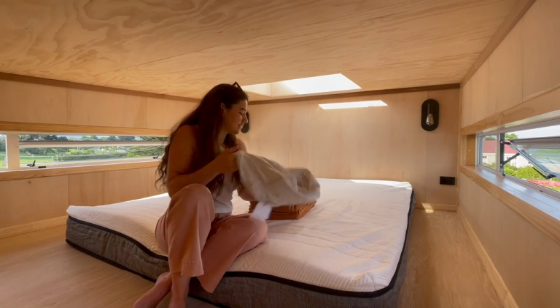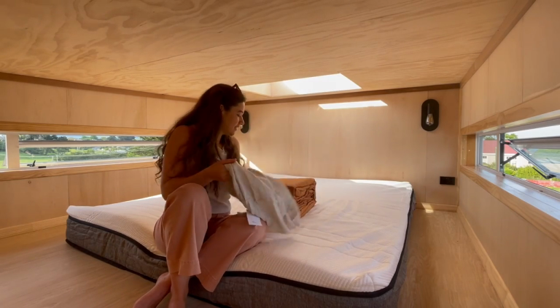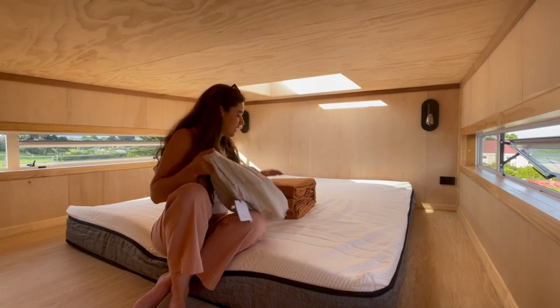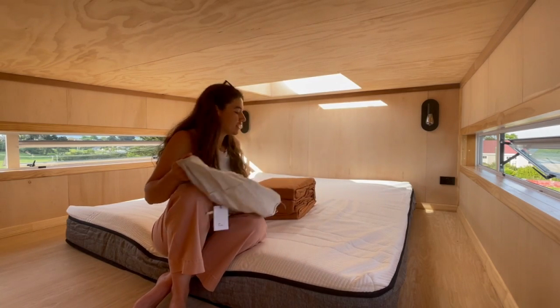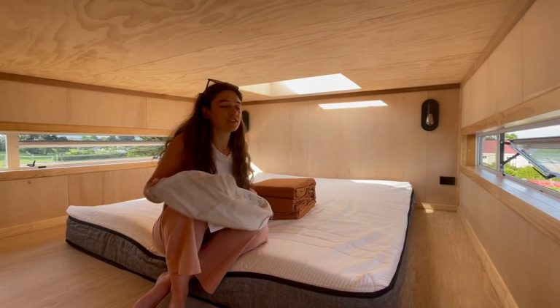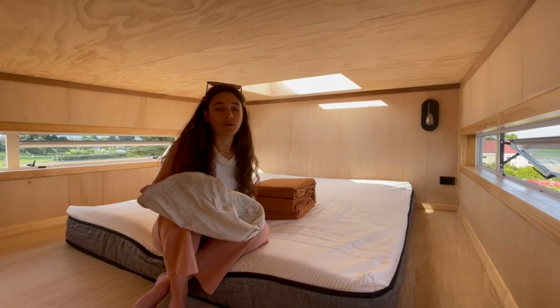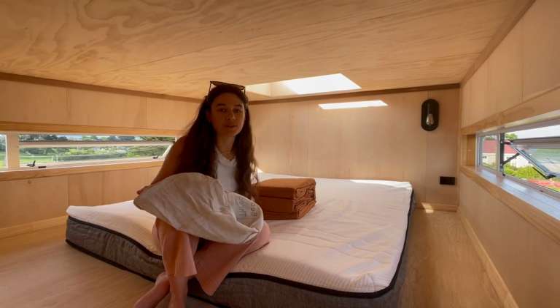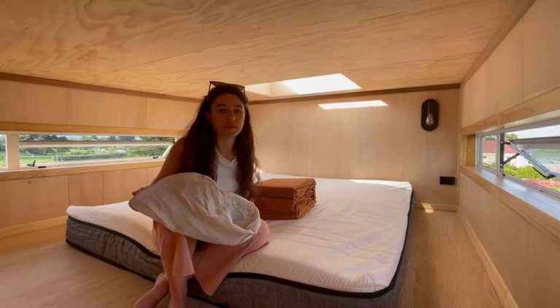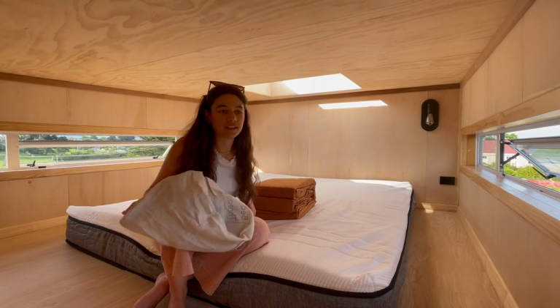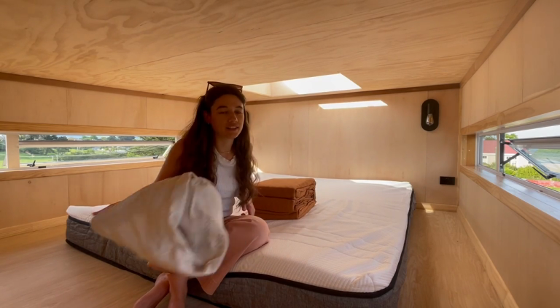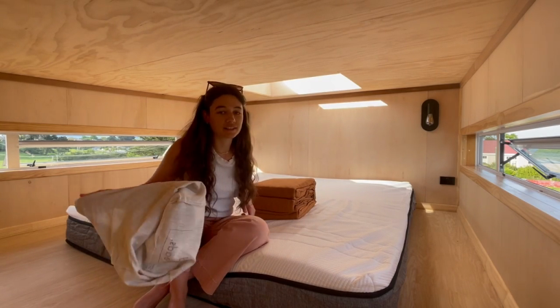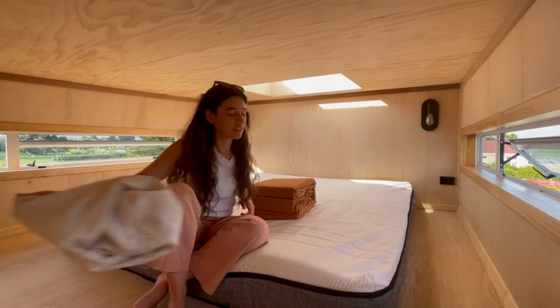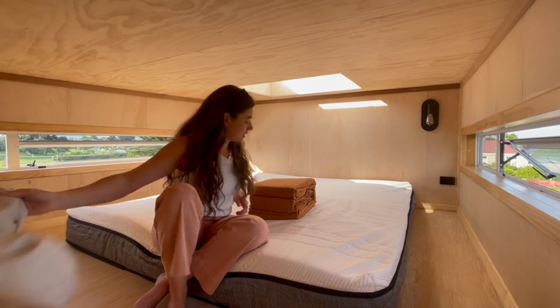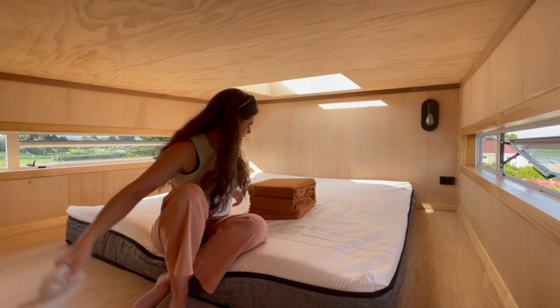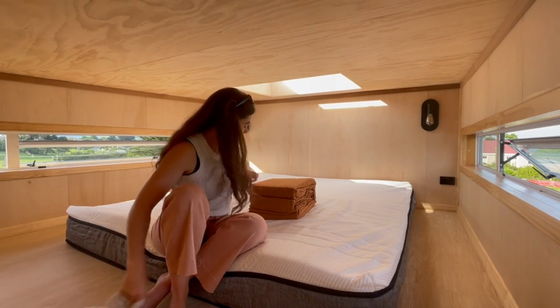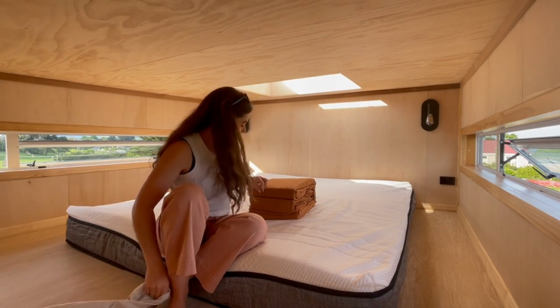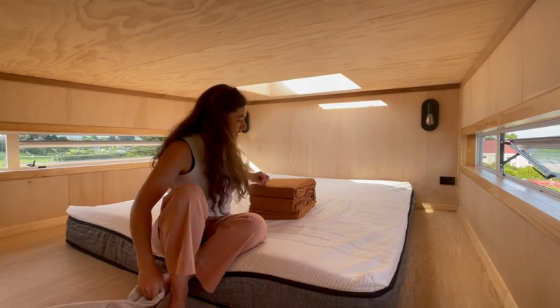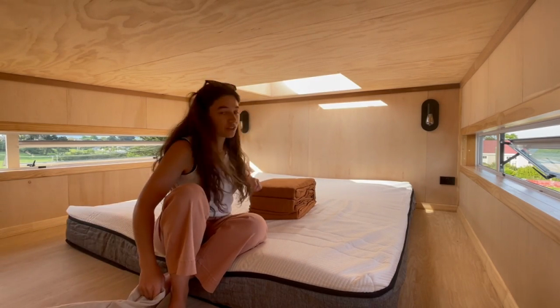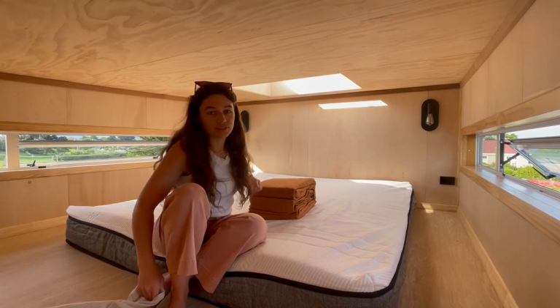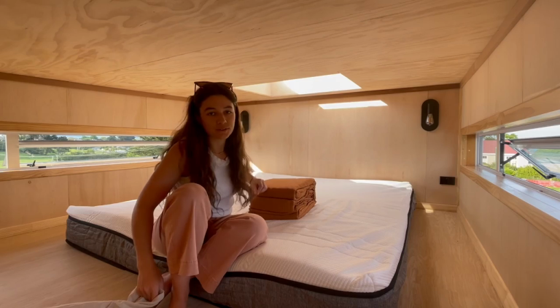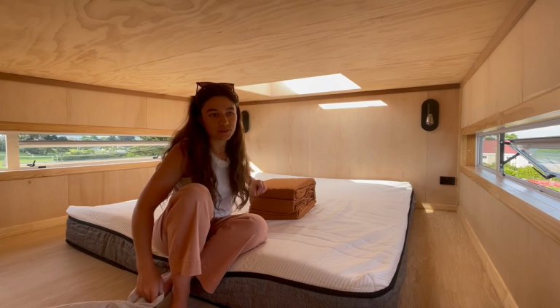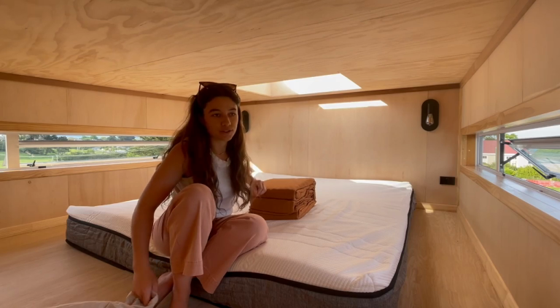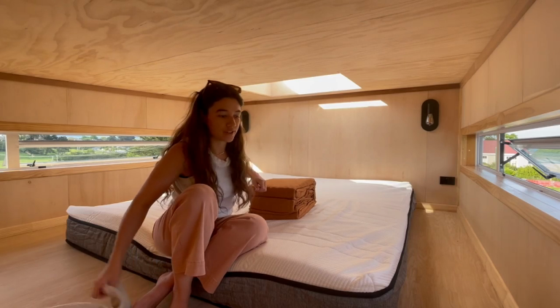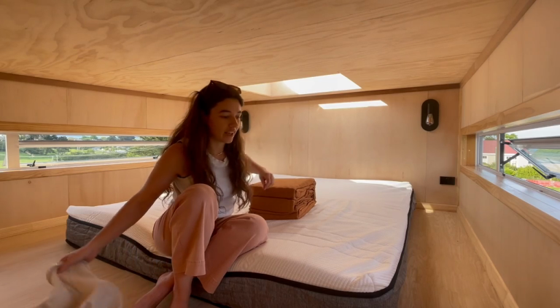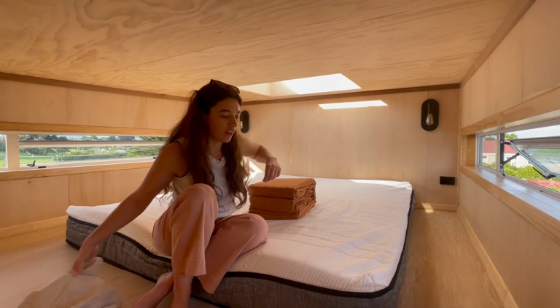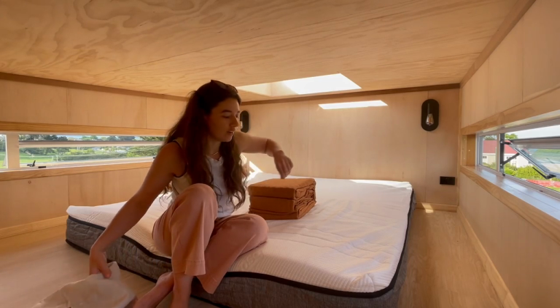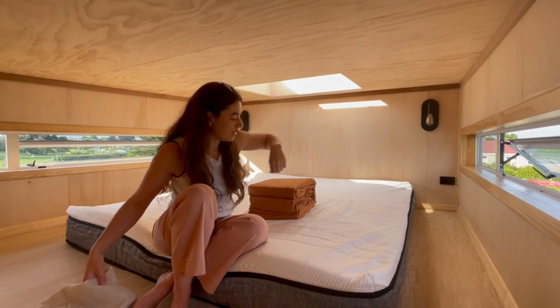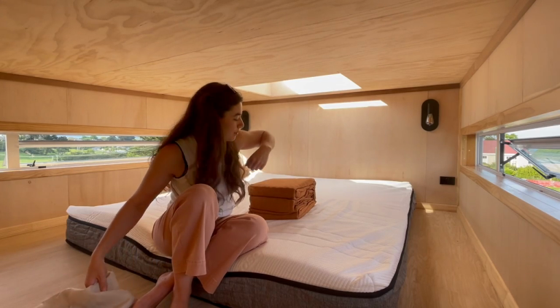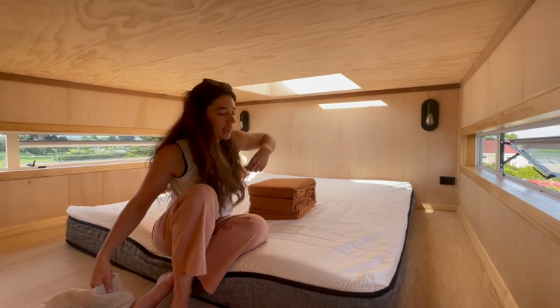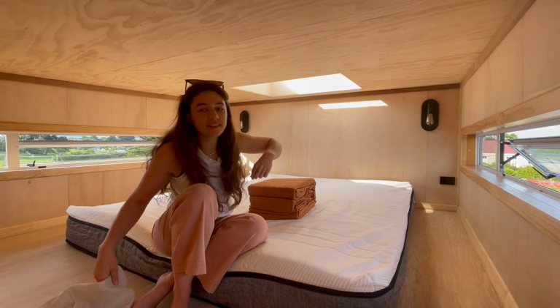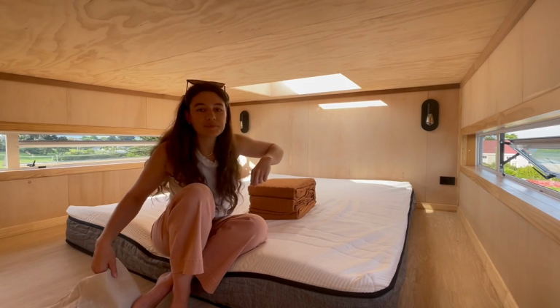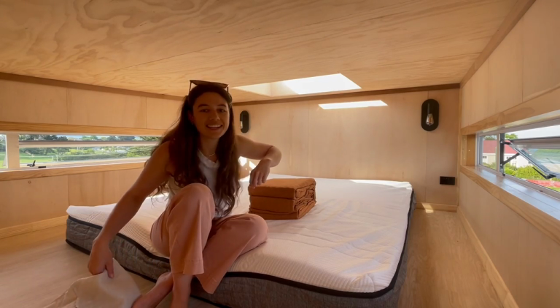So I'll just spend the next goodness knows how long making this bed.